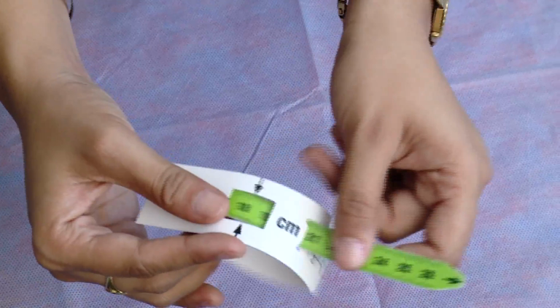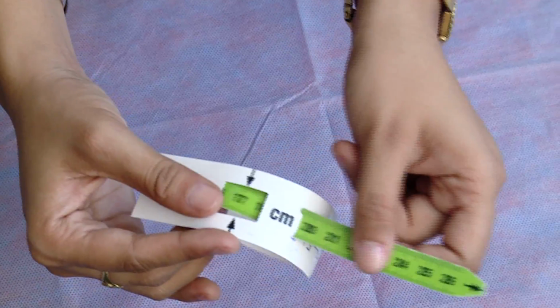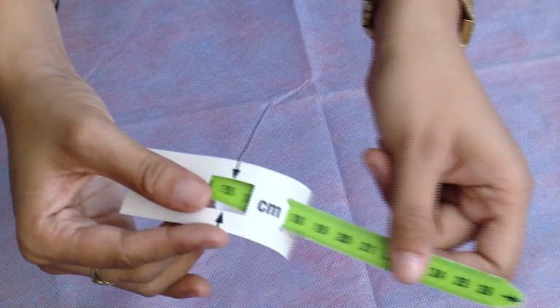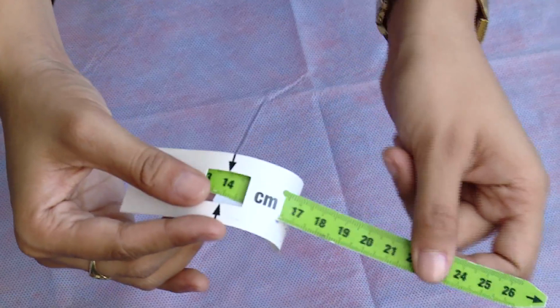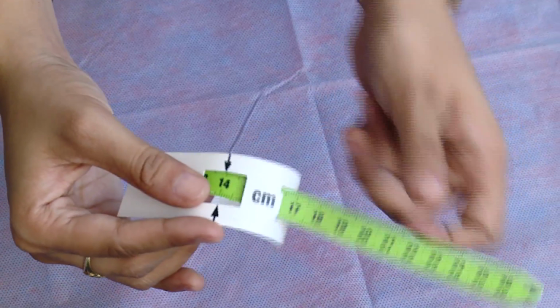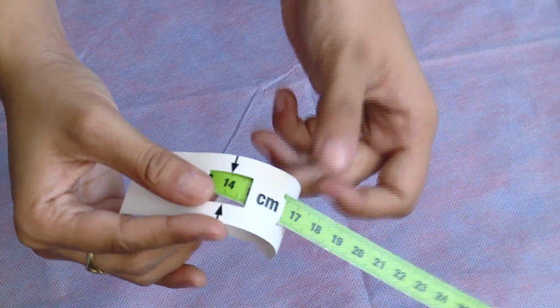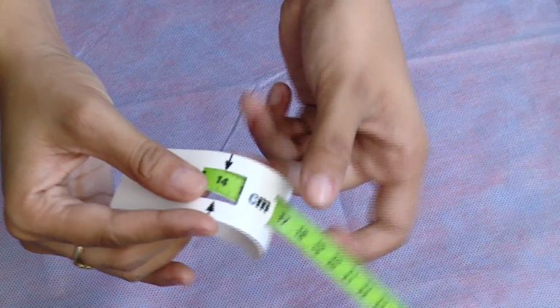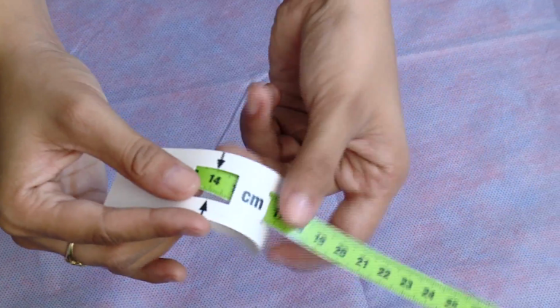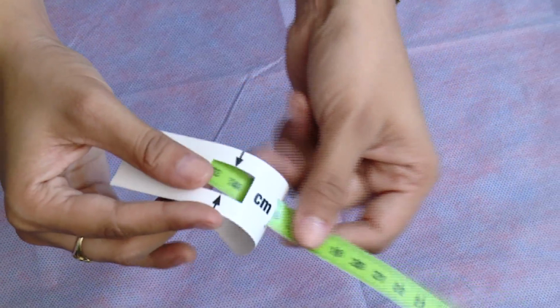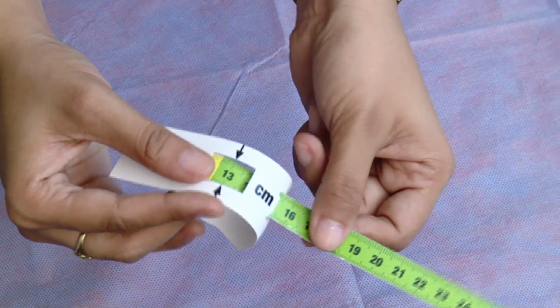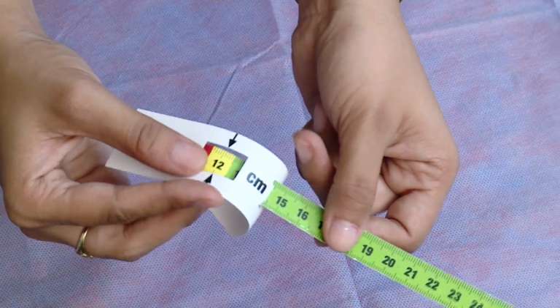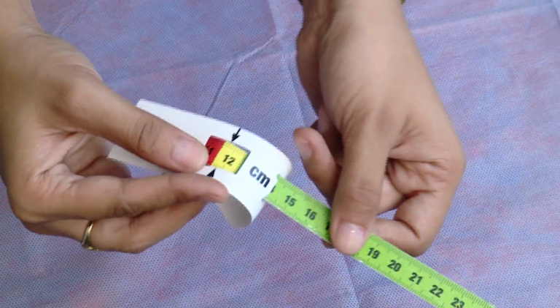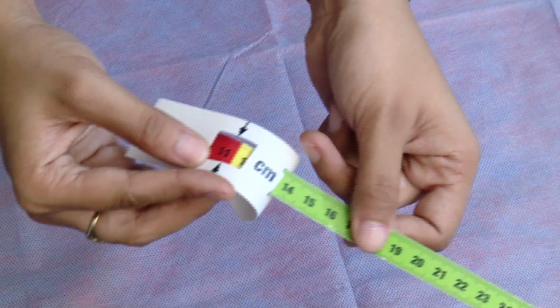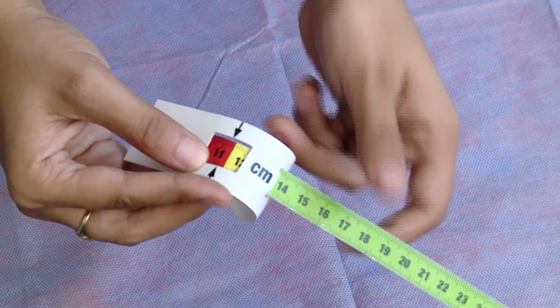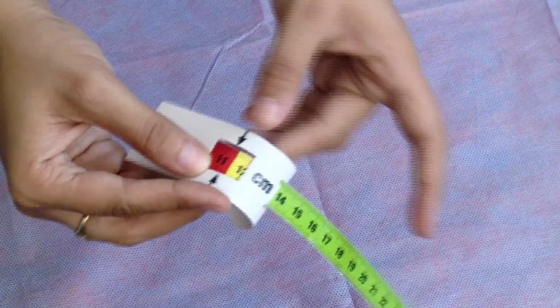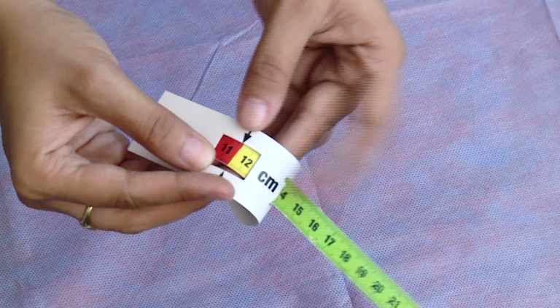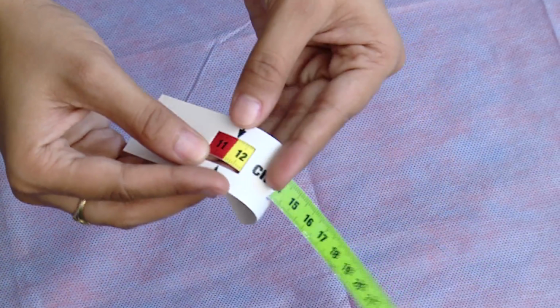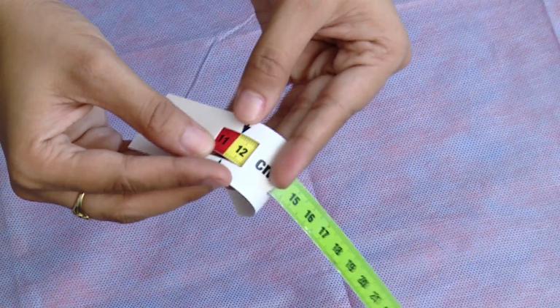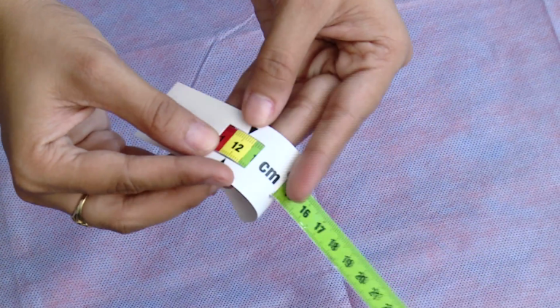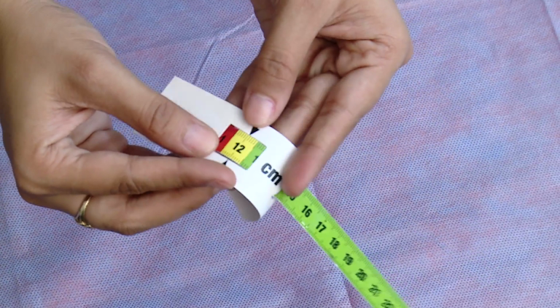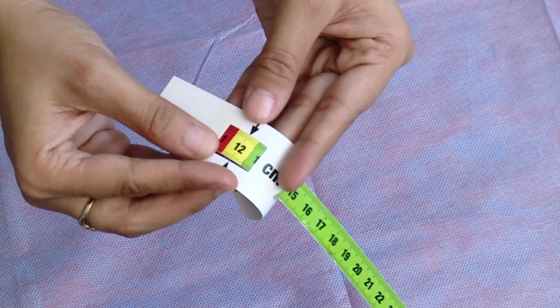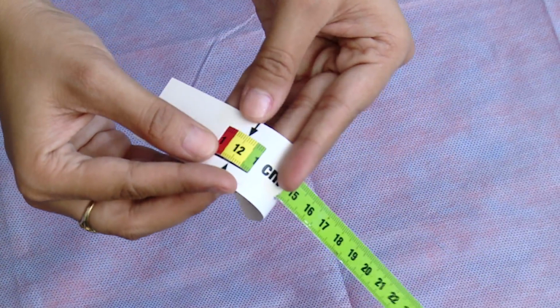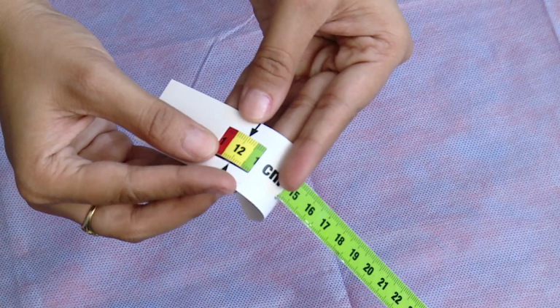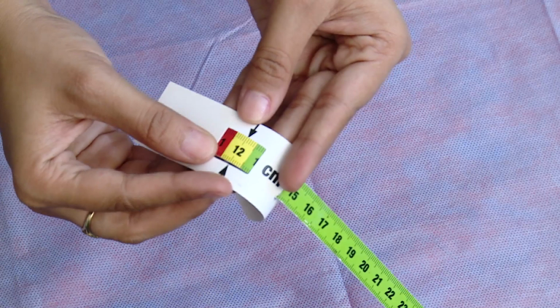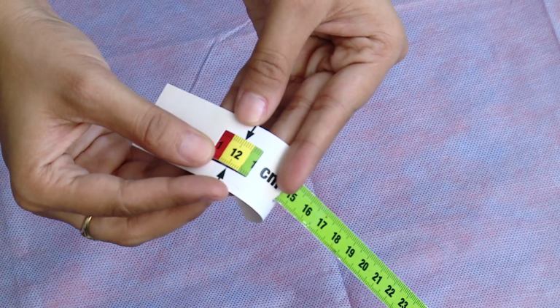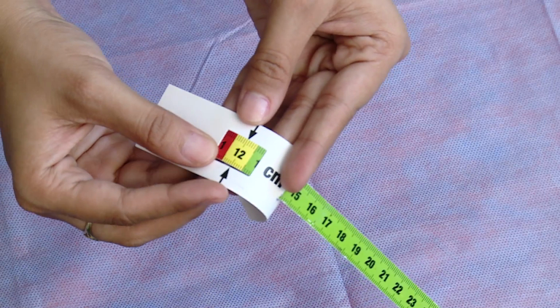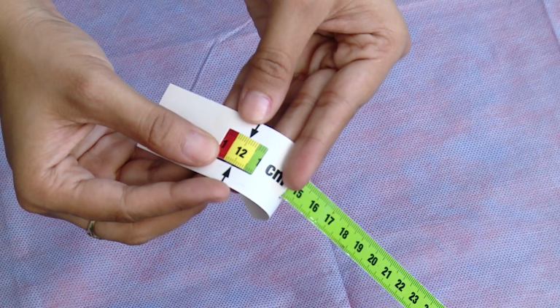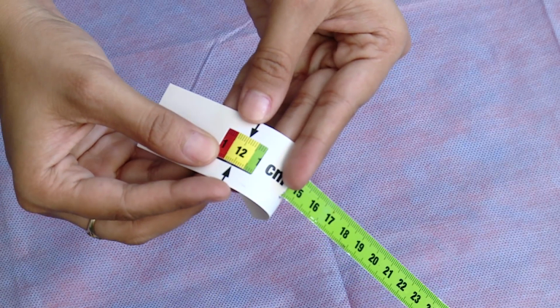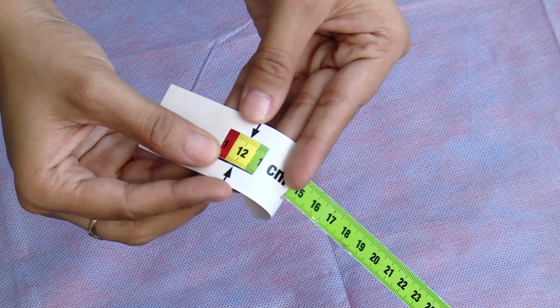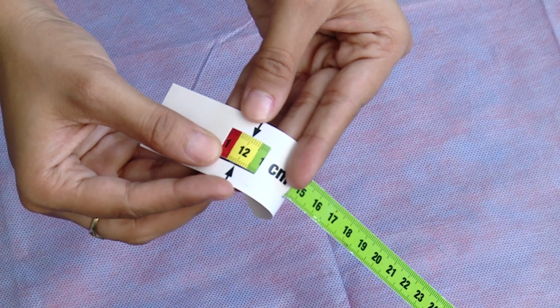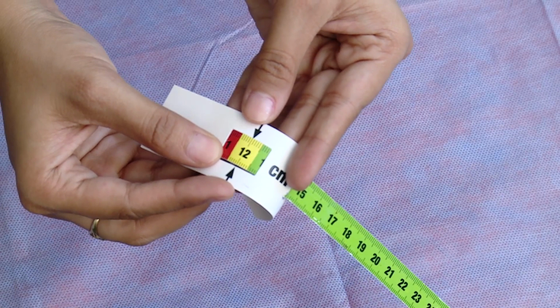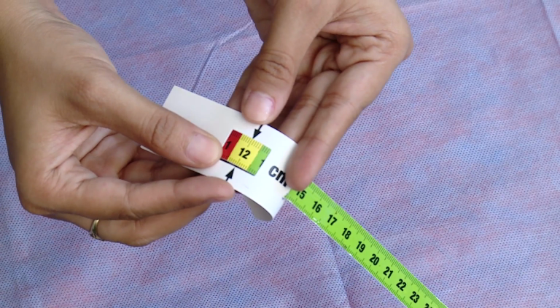The MUAC is measured on the left arm. Now let us see the steps to take MUAC.